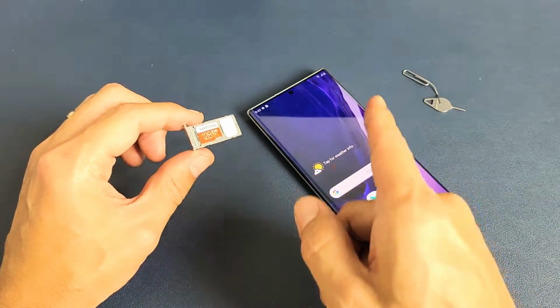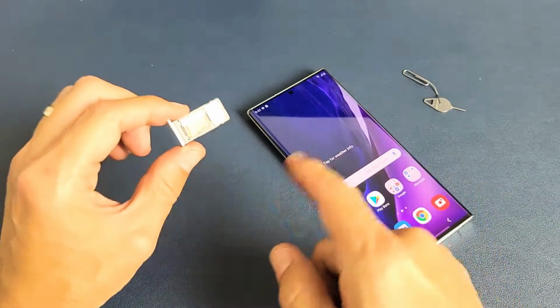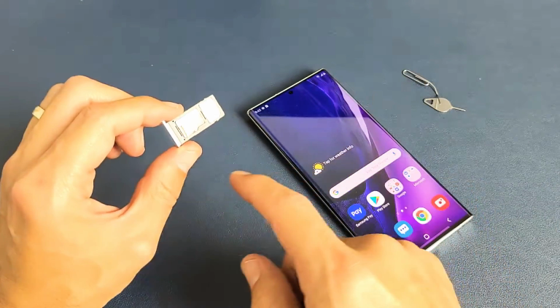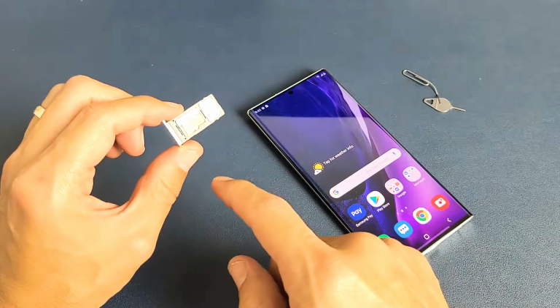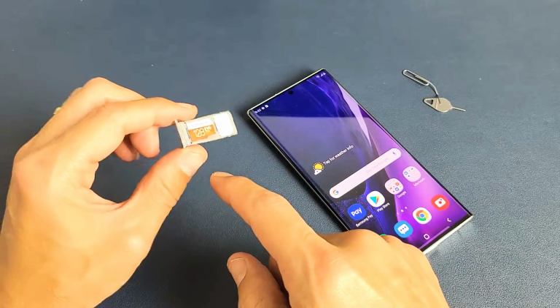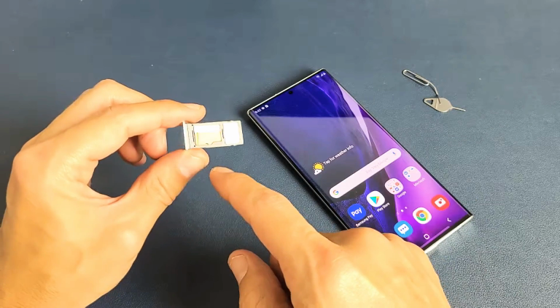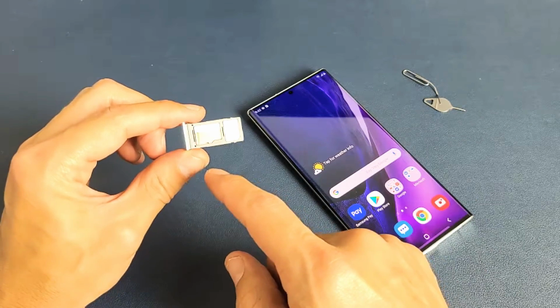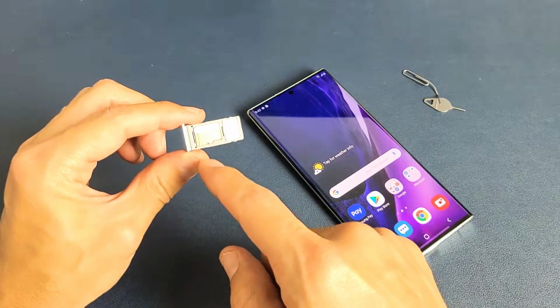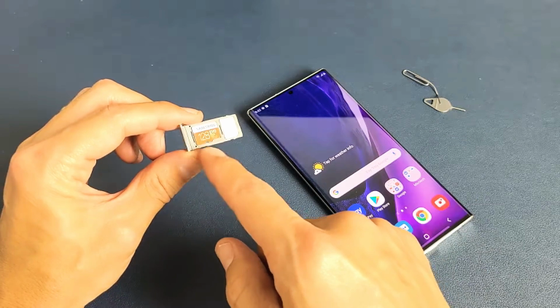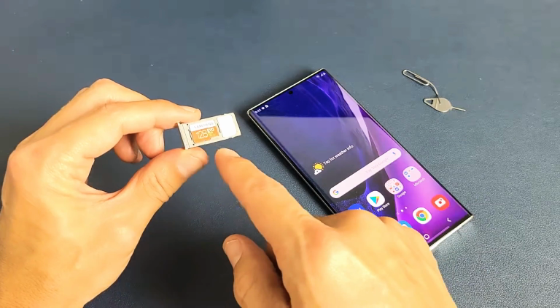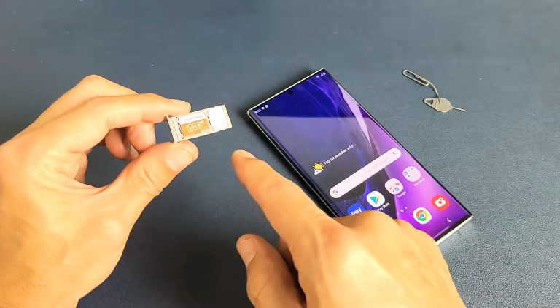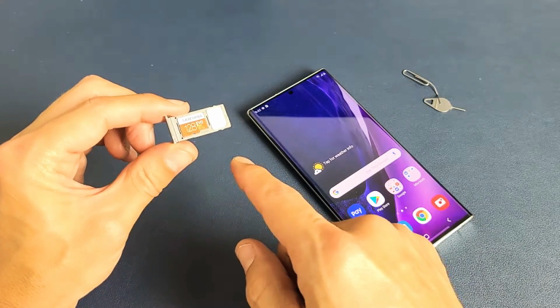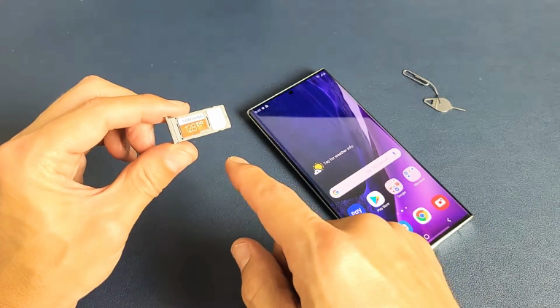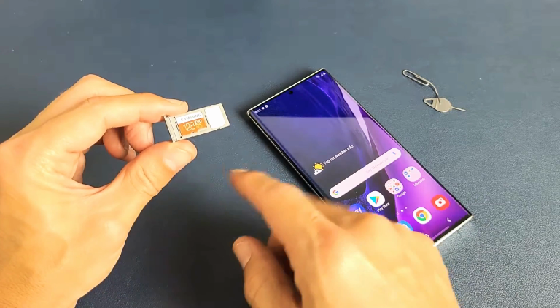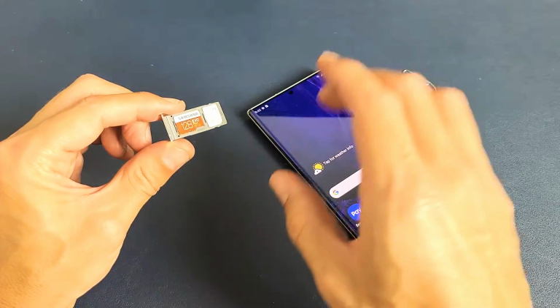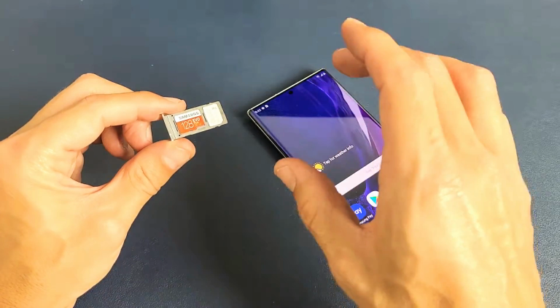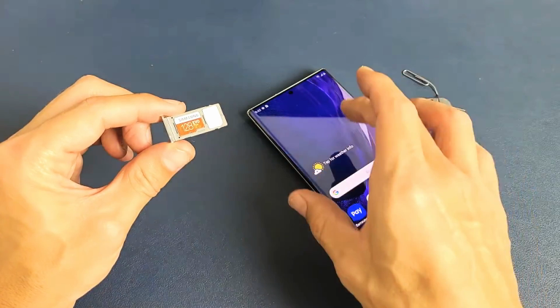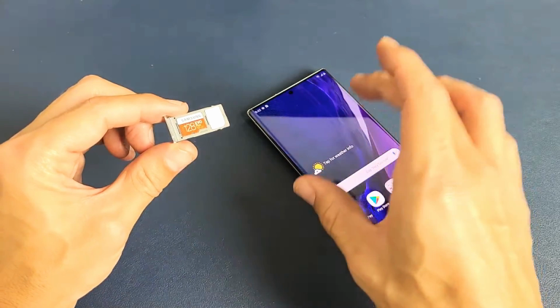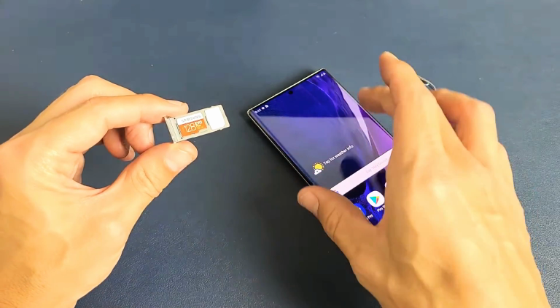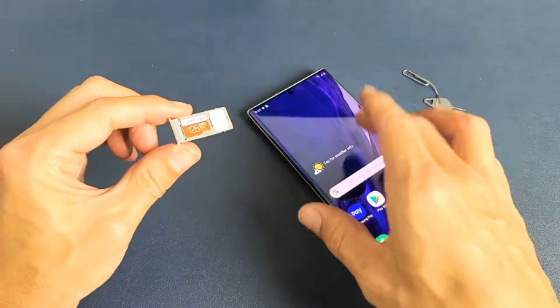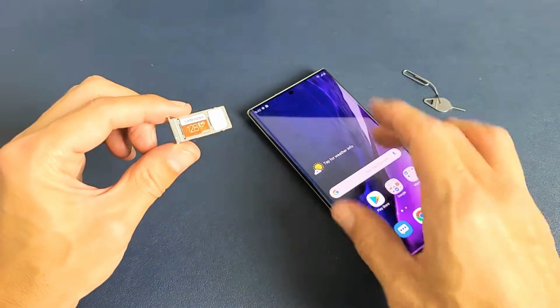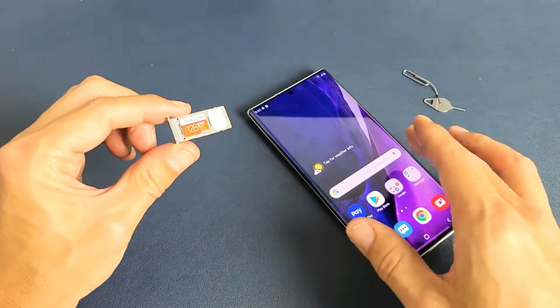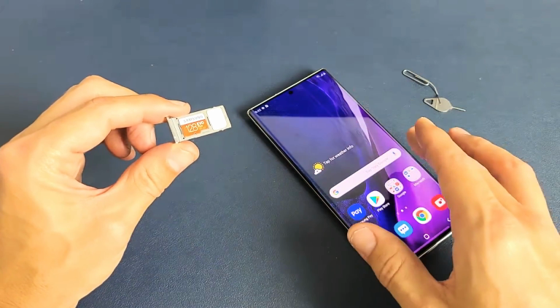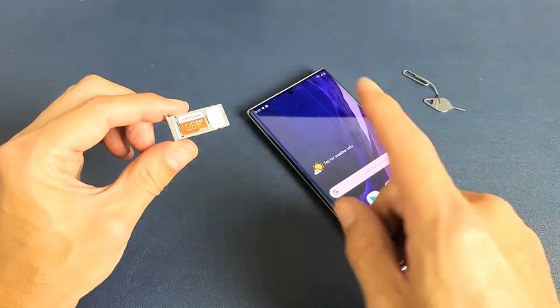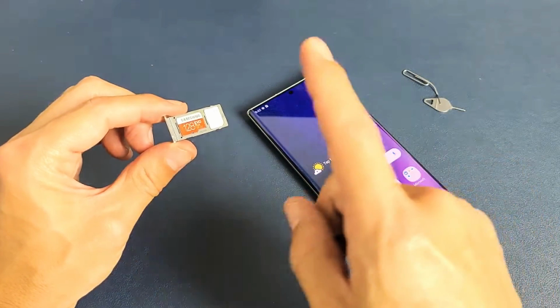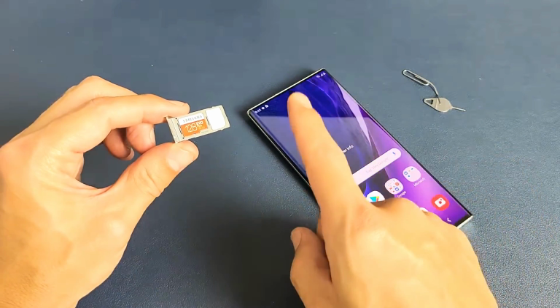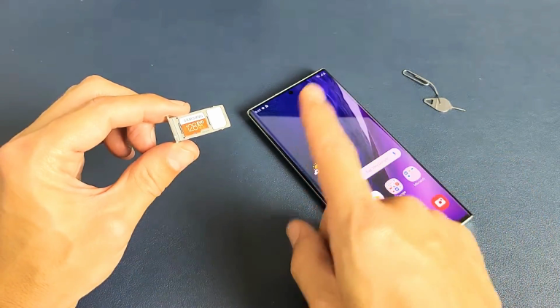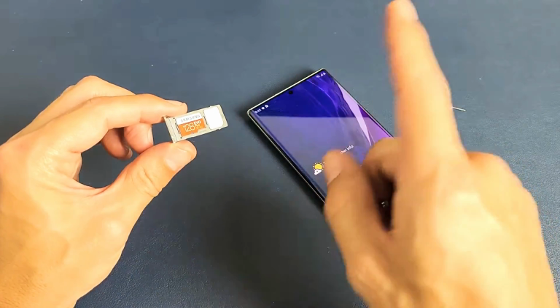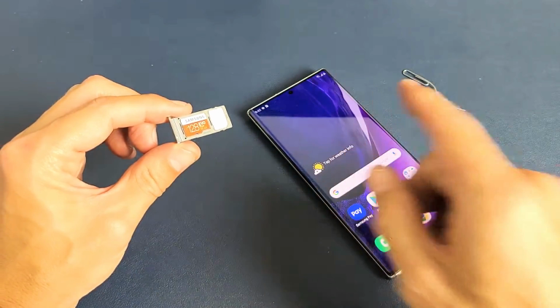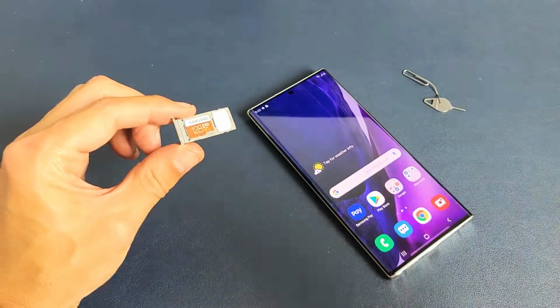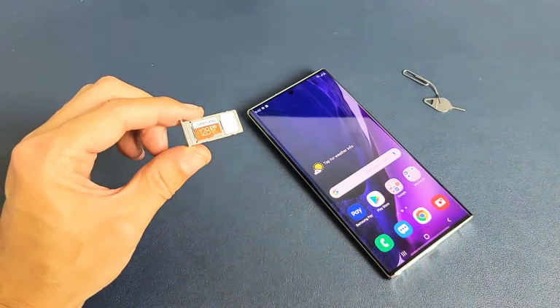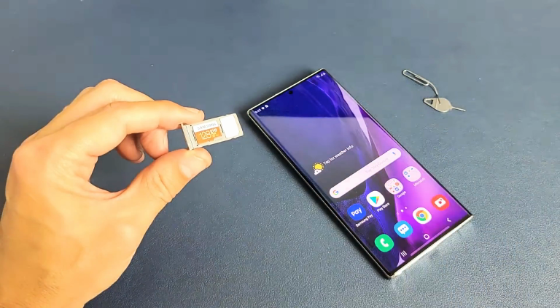I'm only going to be putting in a 128 gigabyte card, but the max size you can actually put in here is one terabyte.